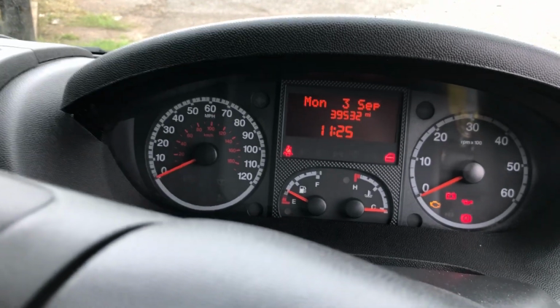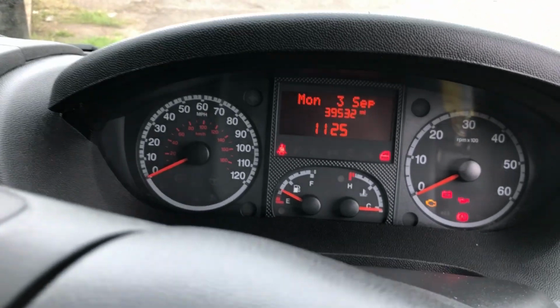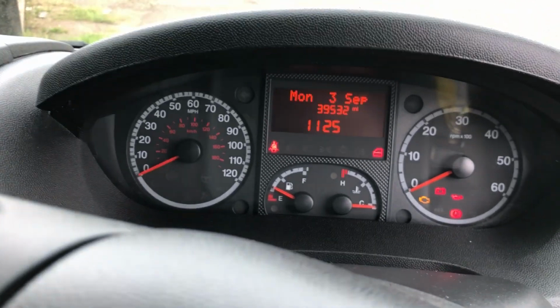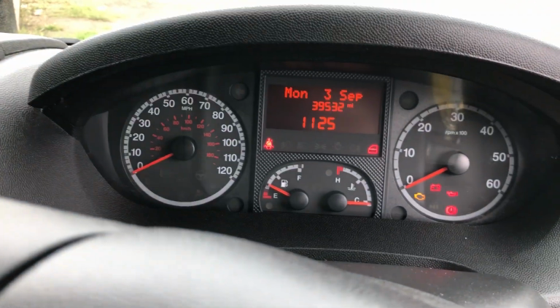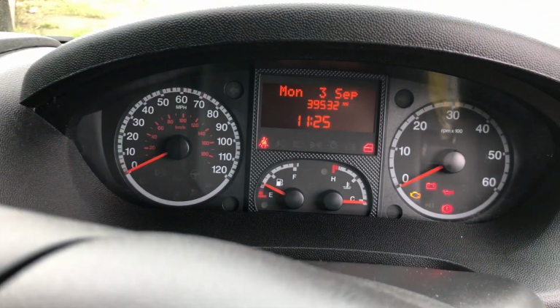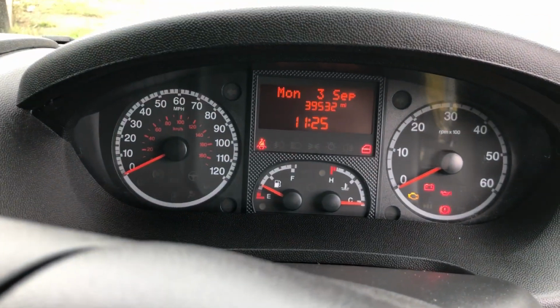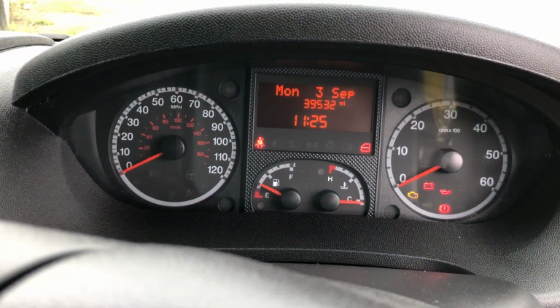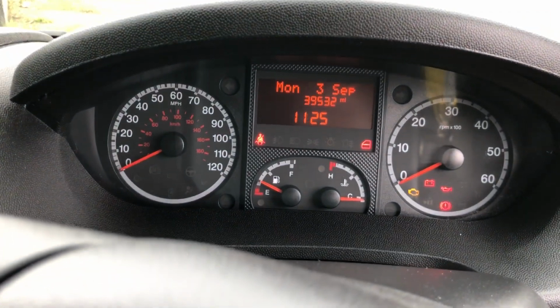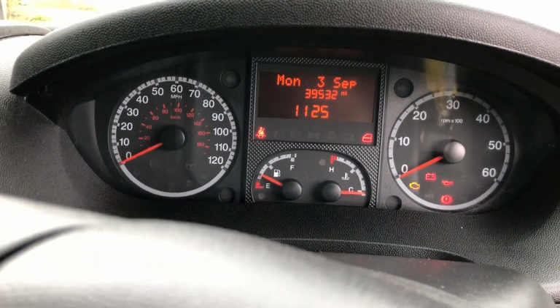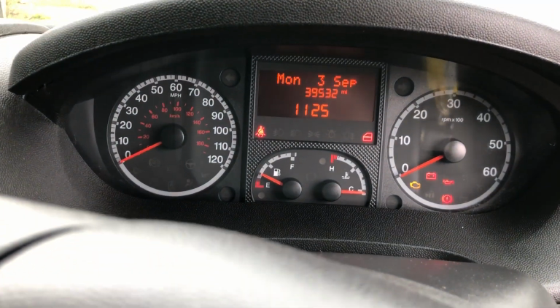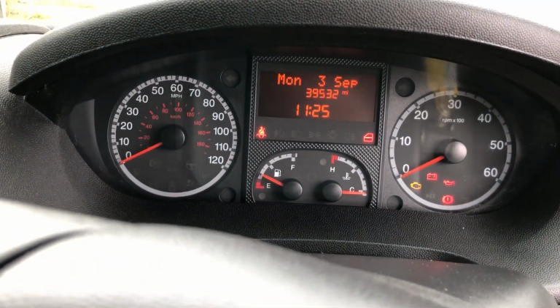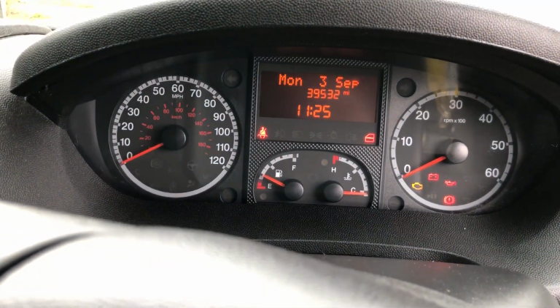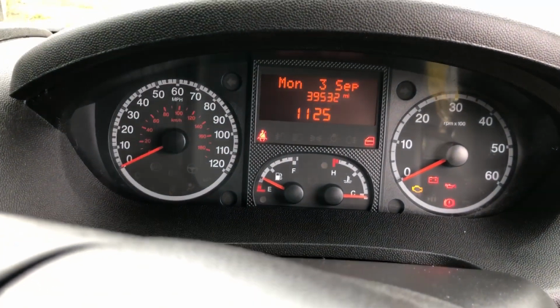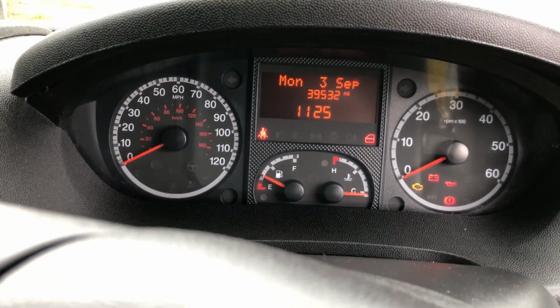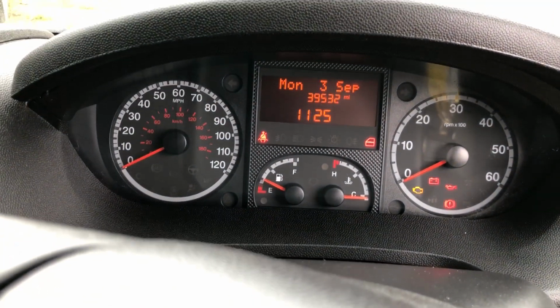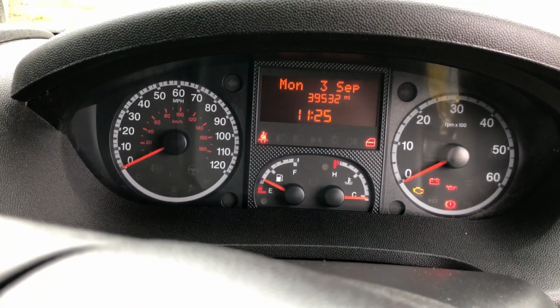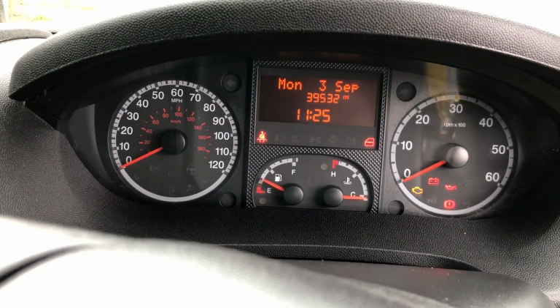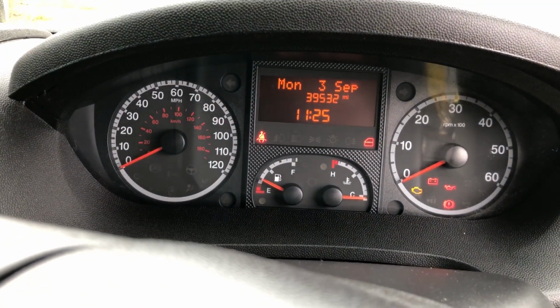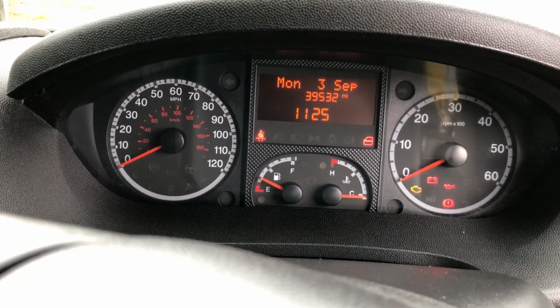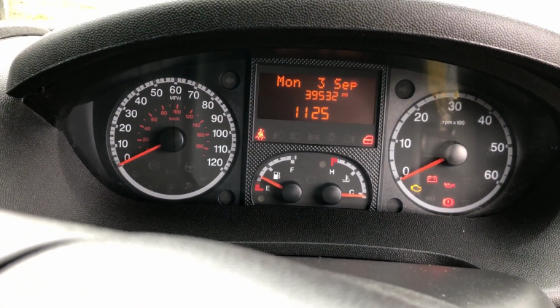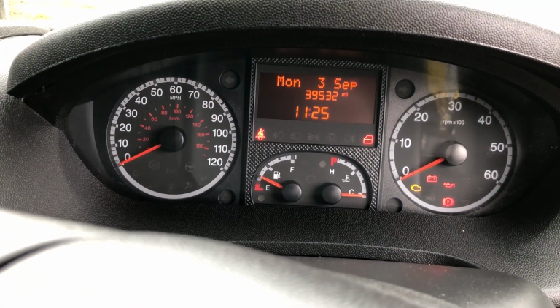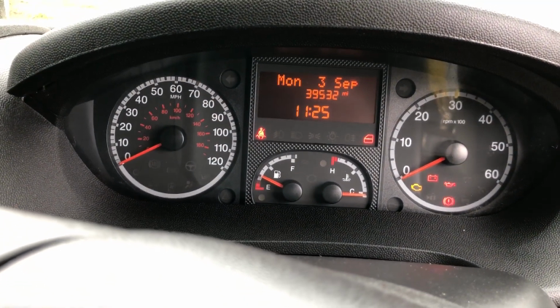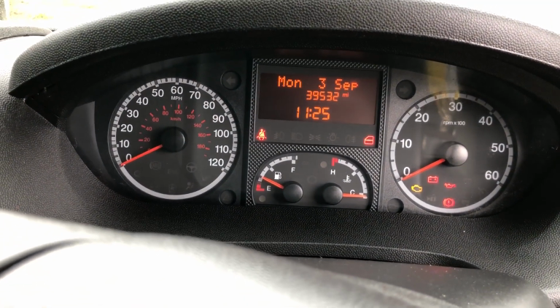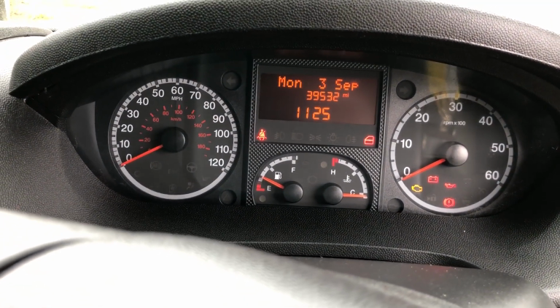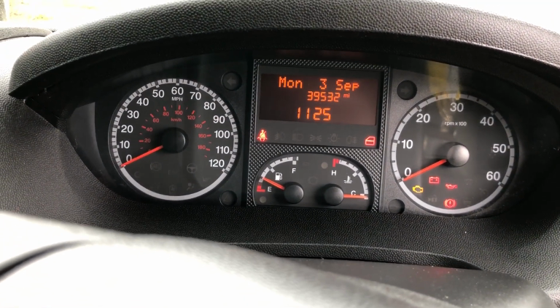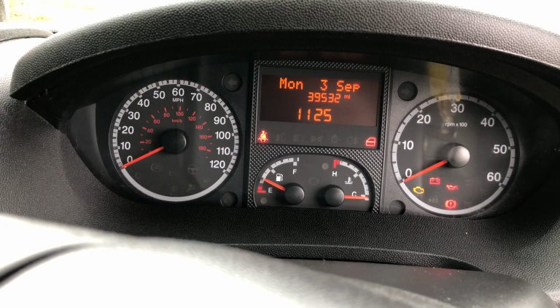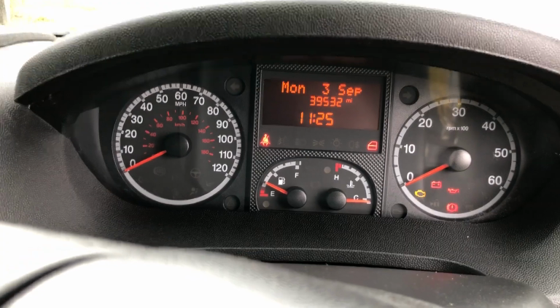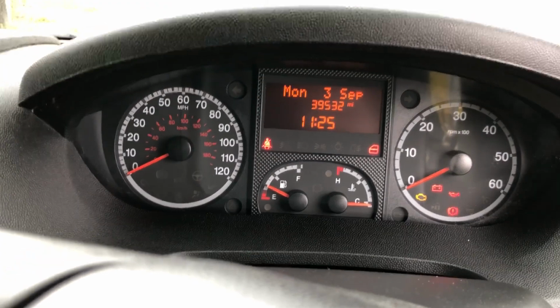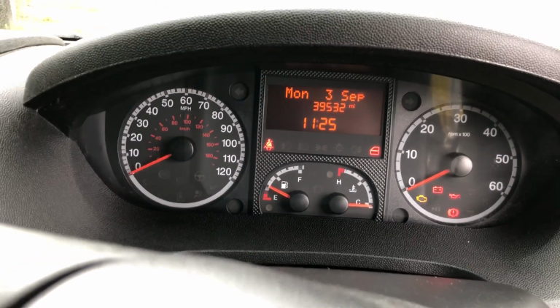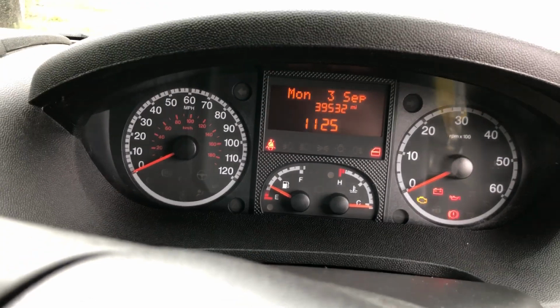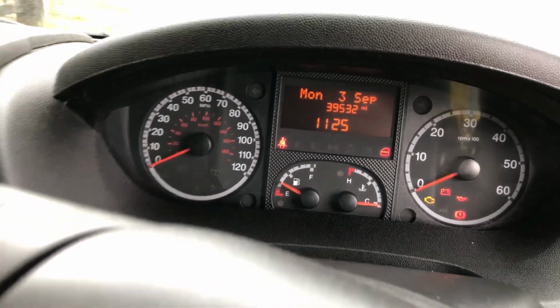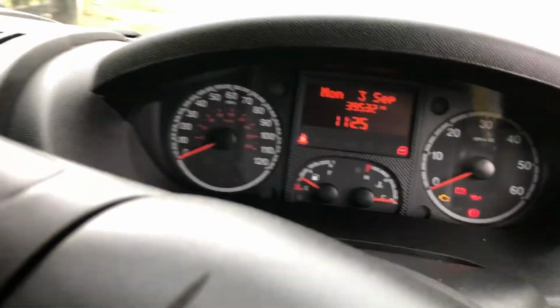Just to confirm the mileage, it's done 39,532 miles.